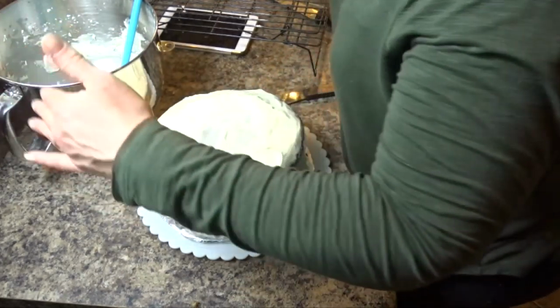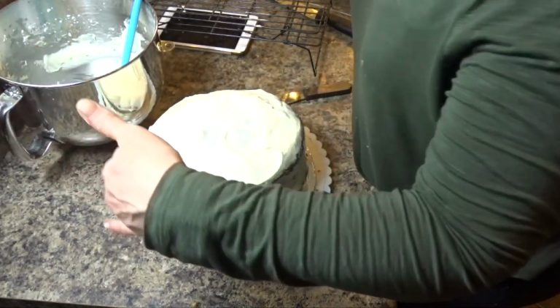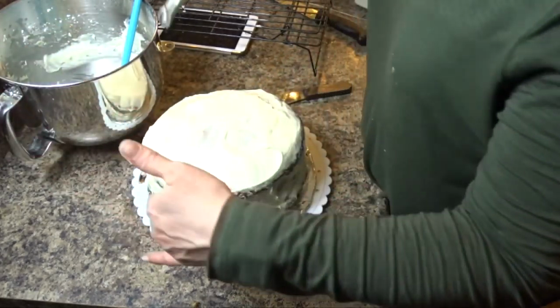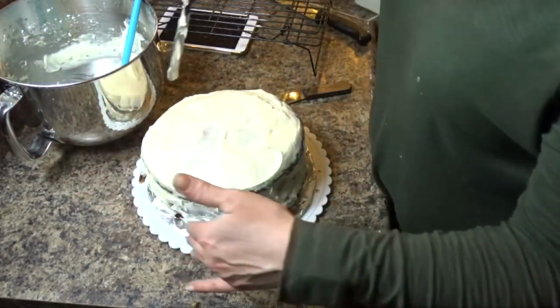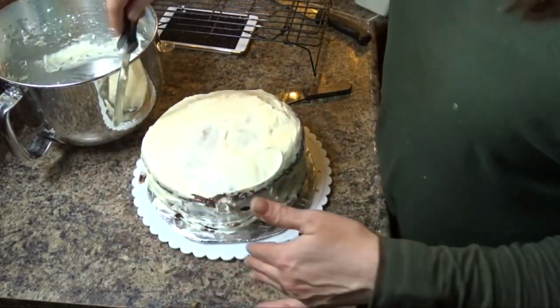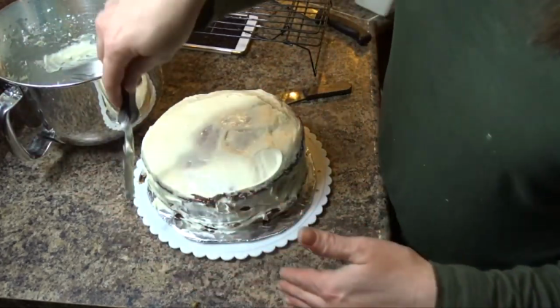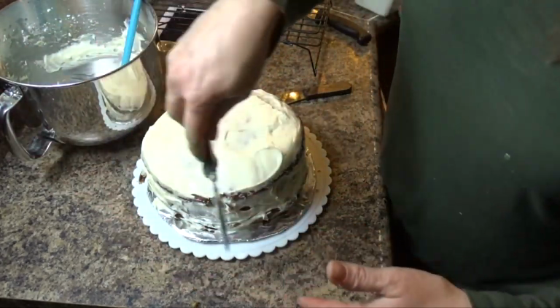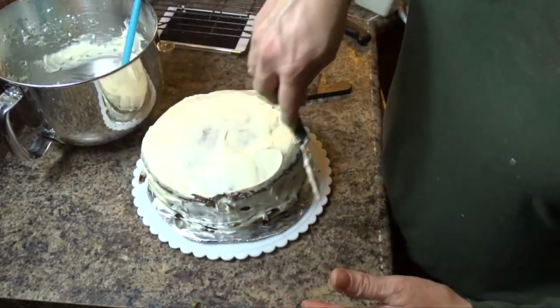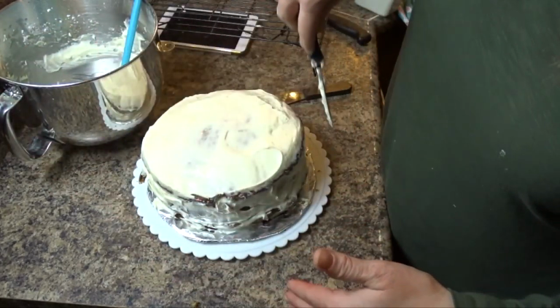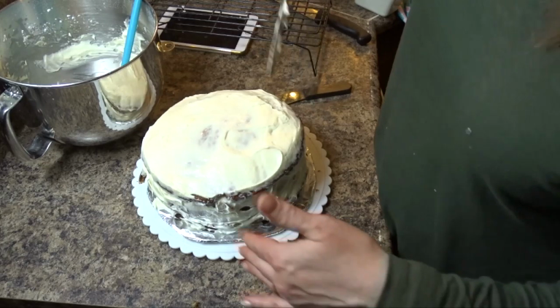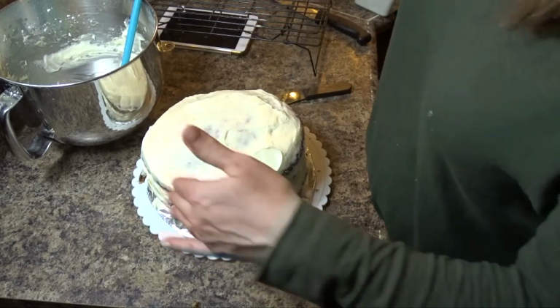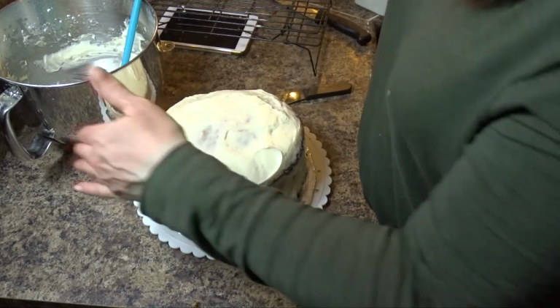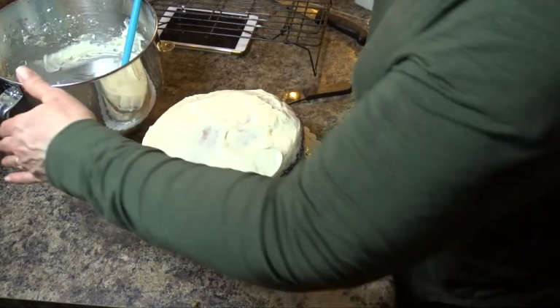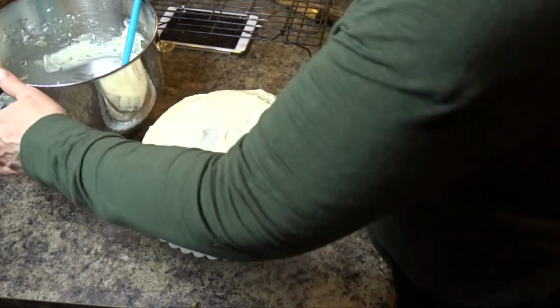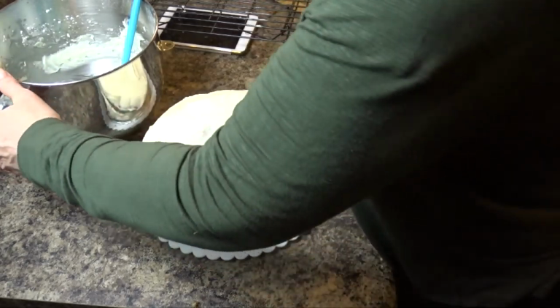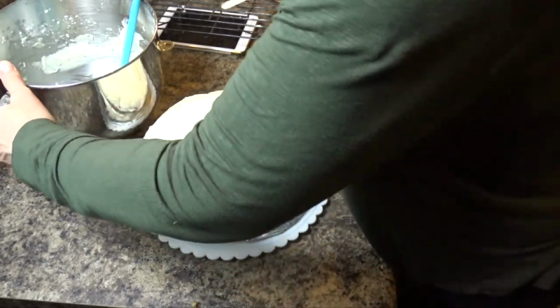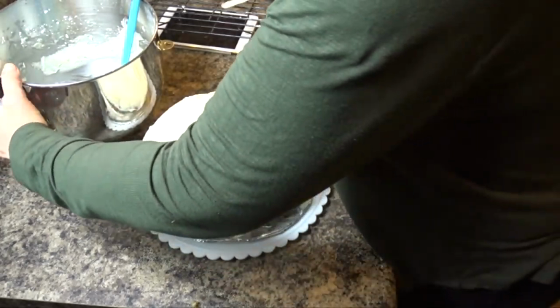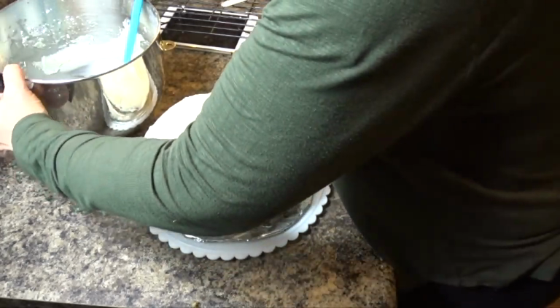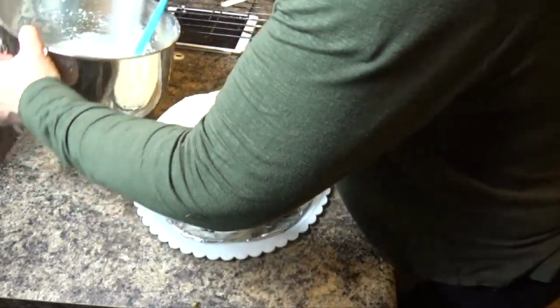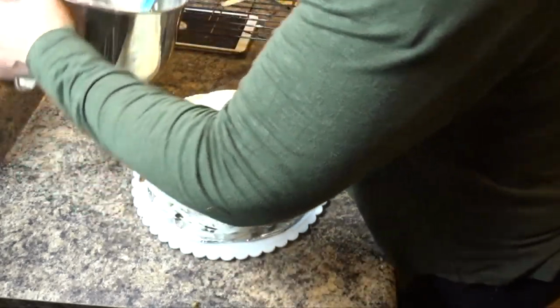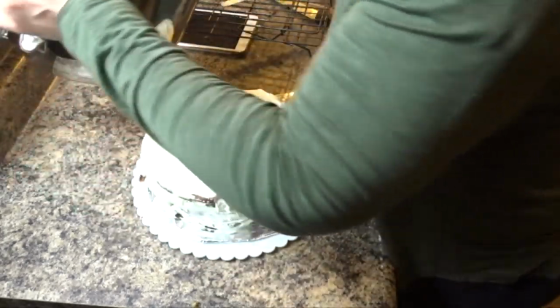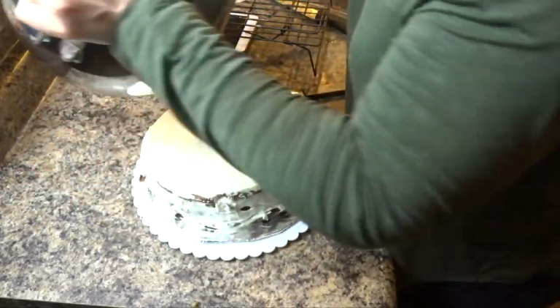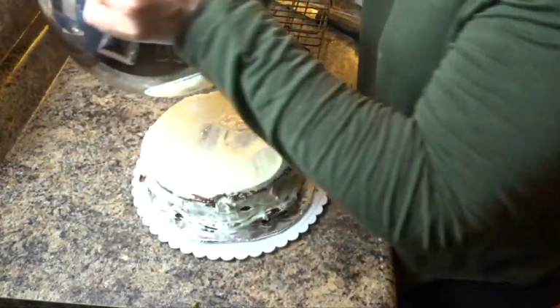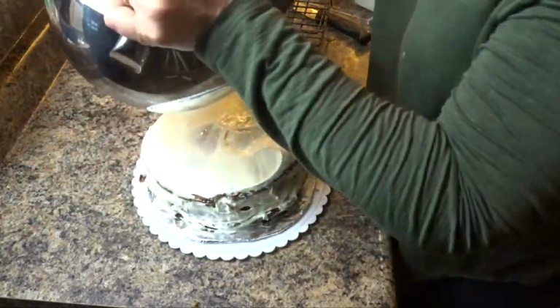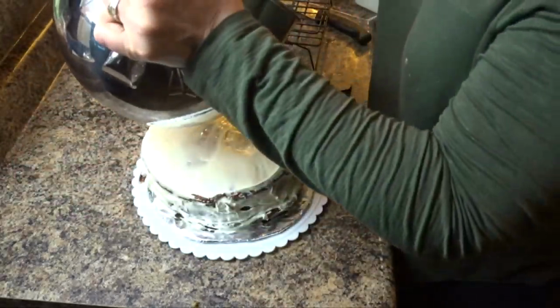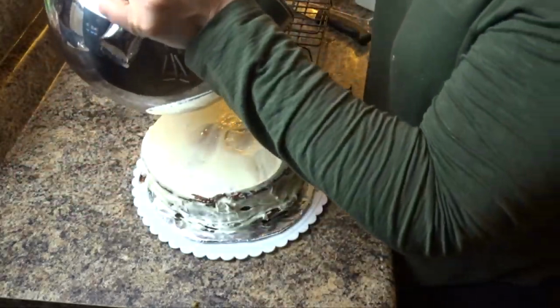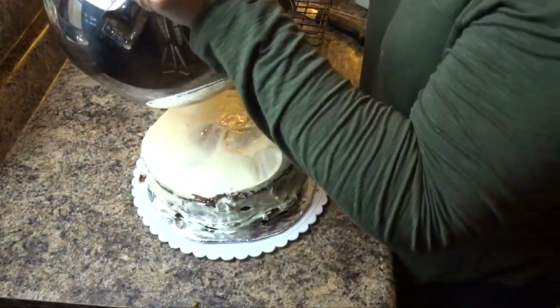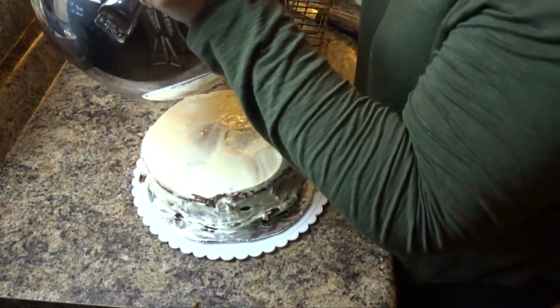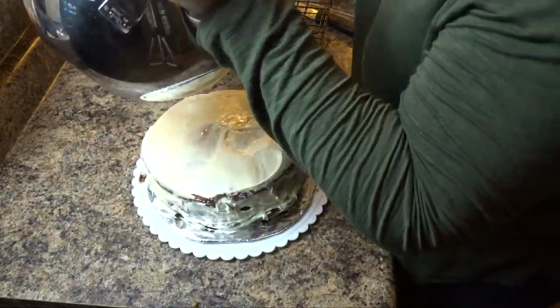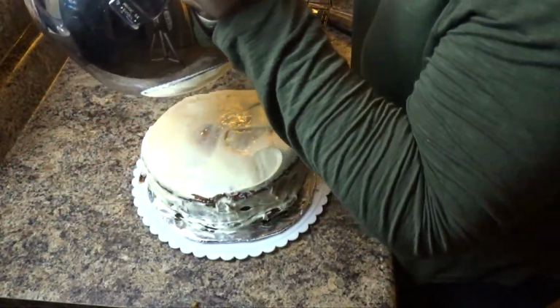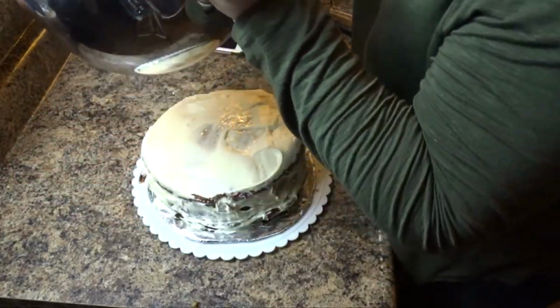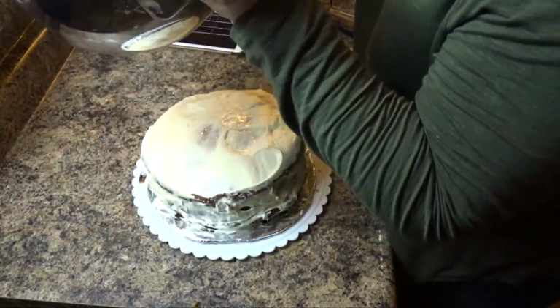If you were a professional, you could cut off the sides and level the cake more.